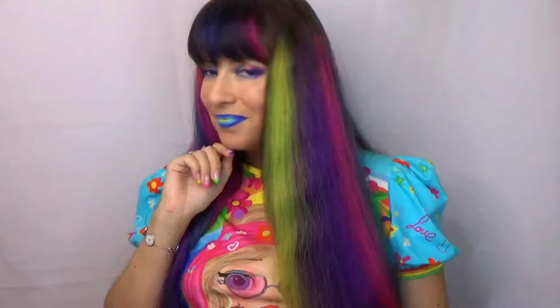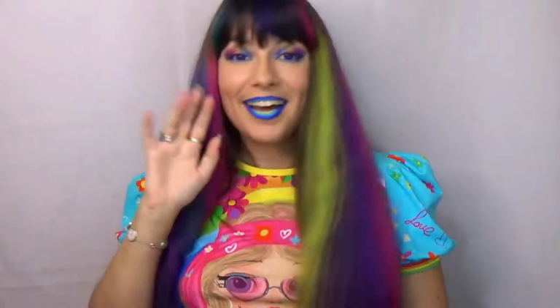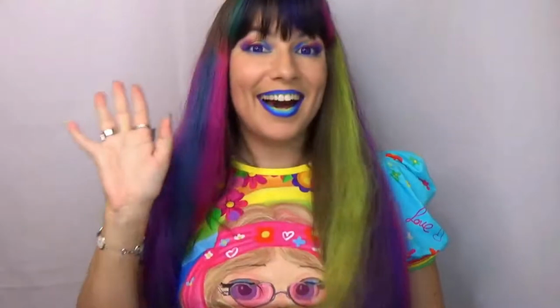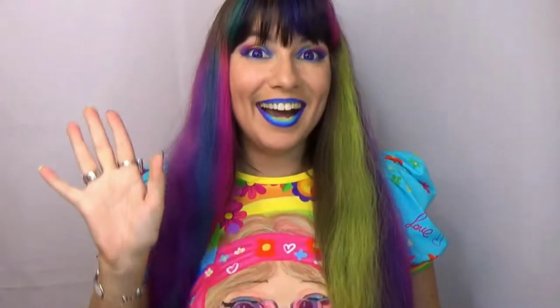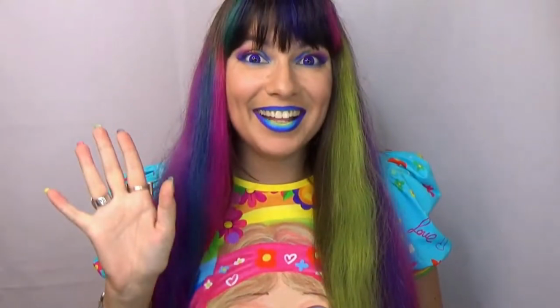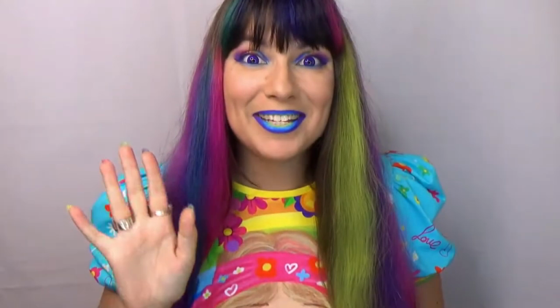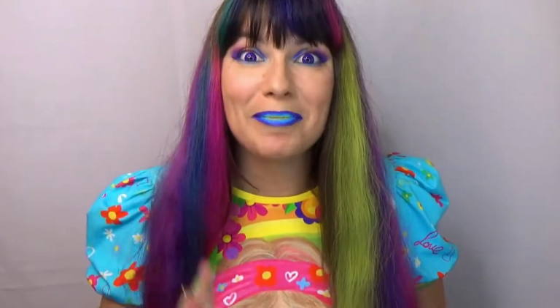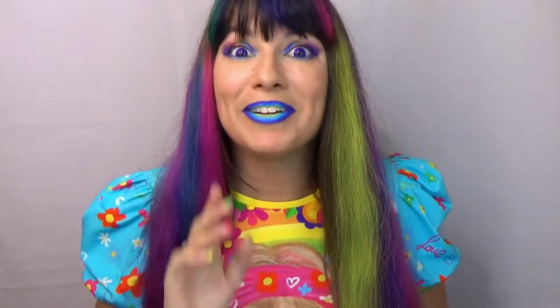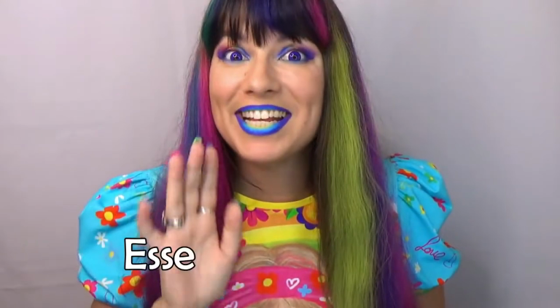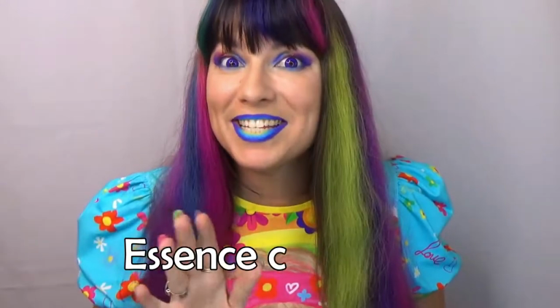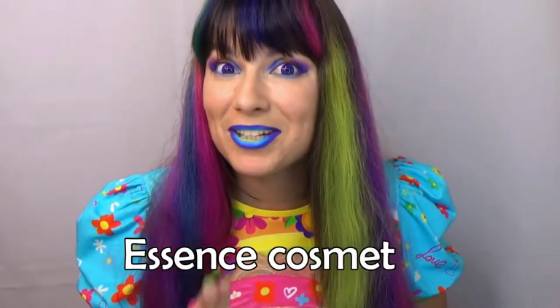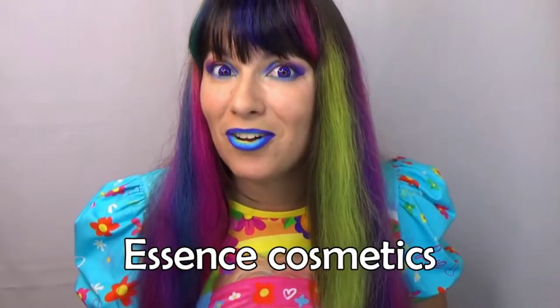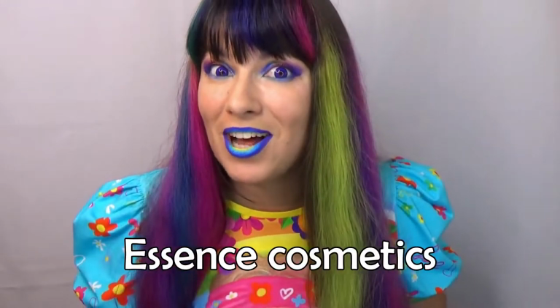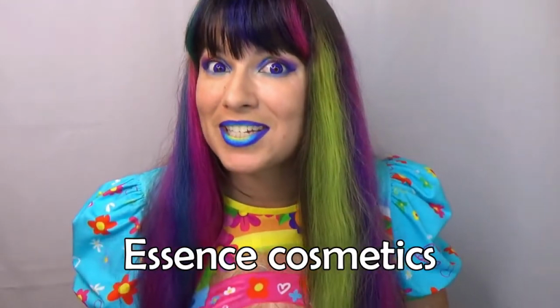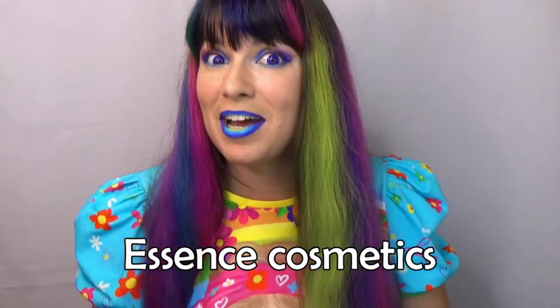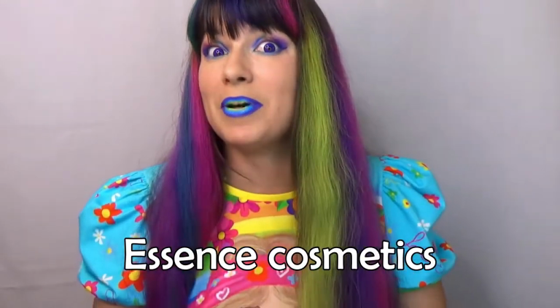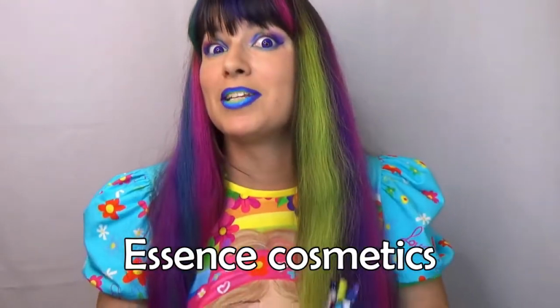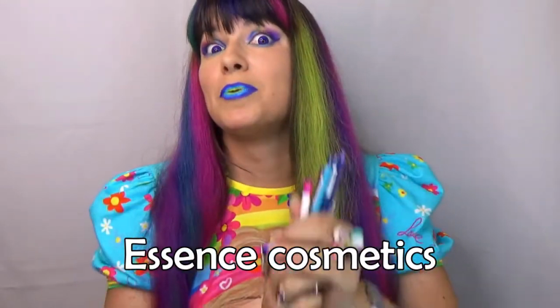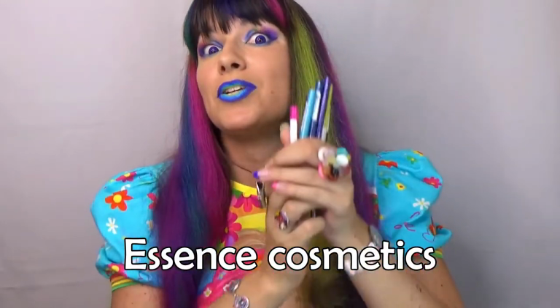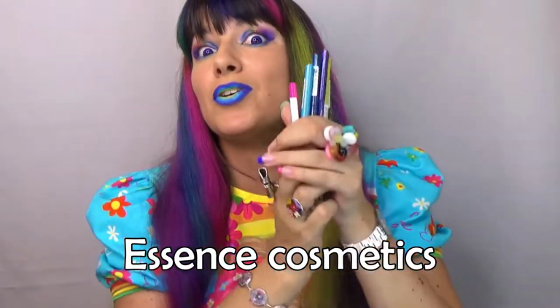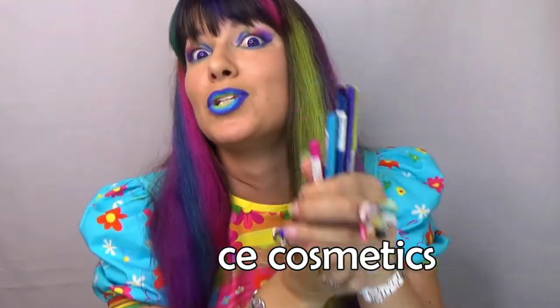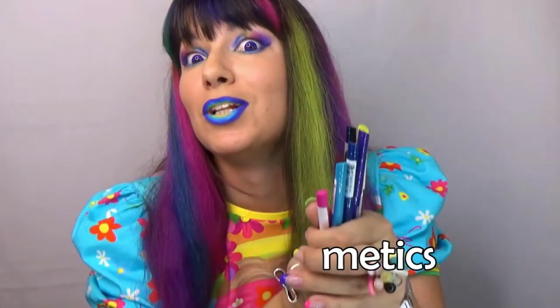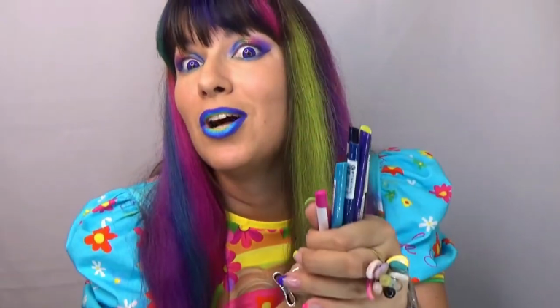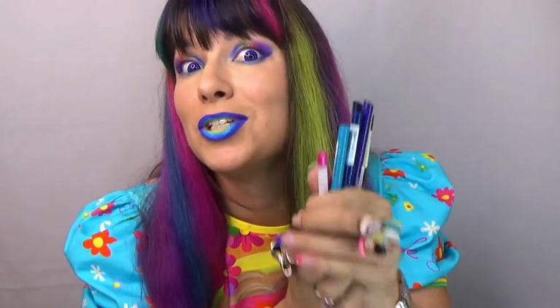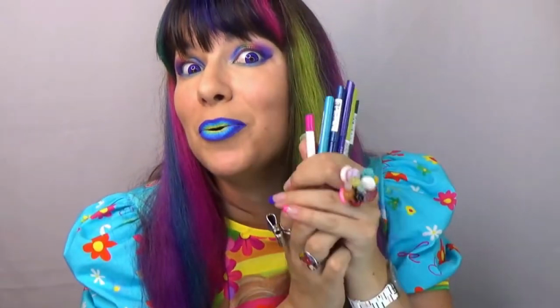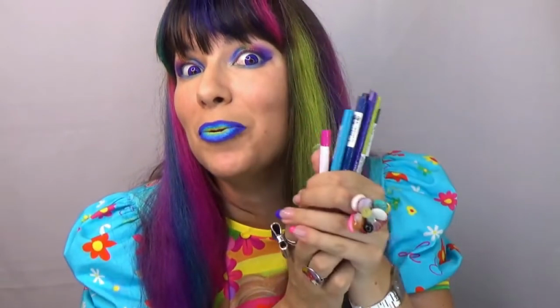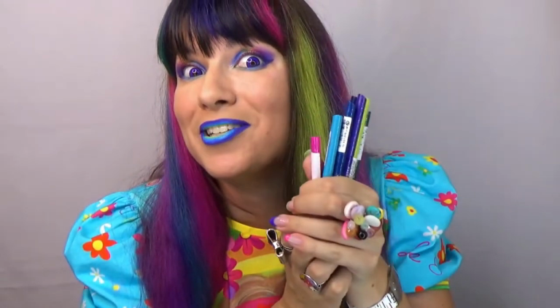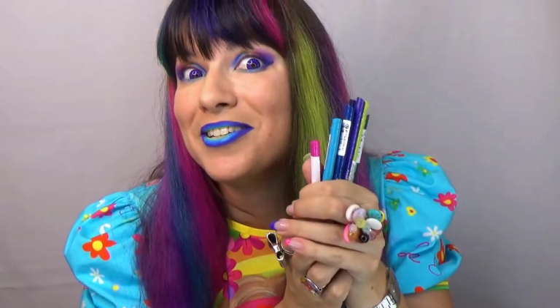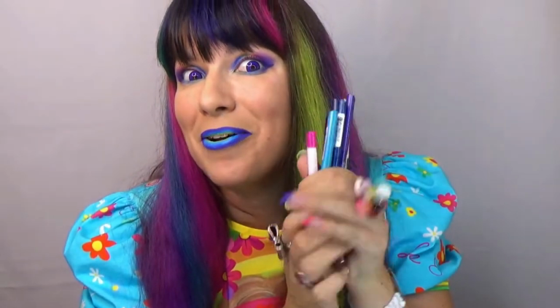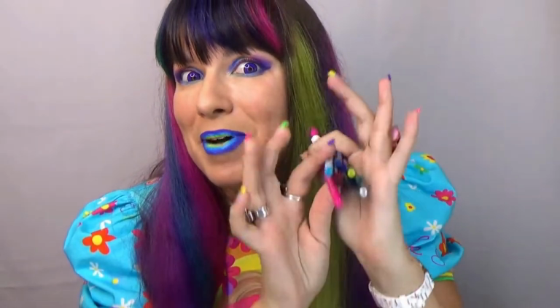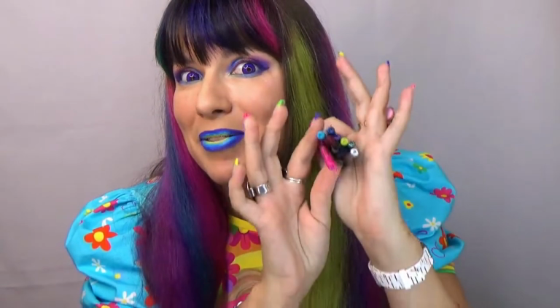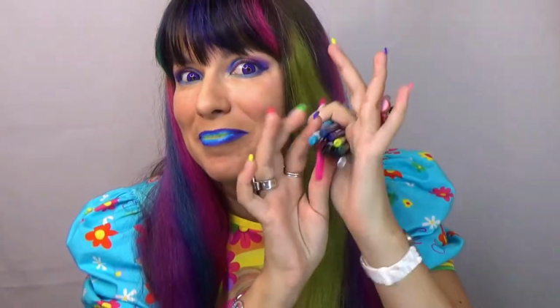Hi! Let's talk about Essence long-lasting eye pencils because there is a lot you will want to know about them.